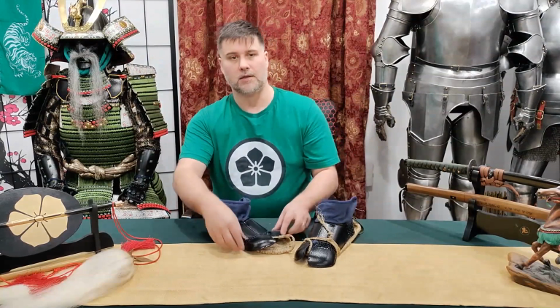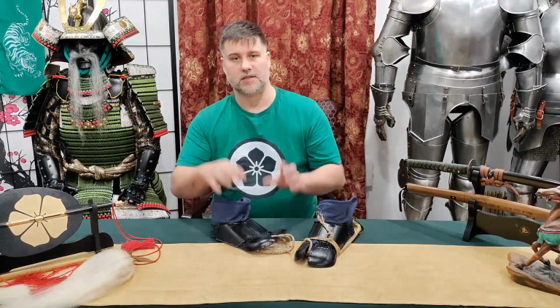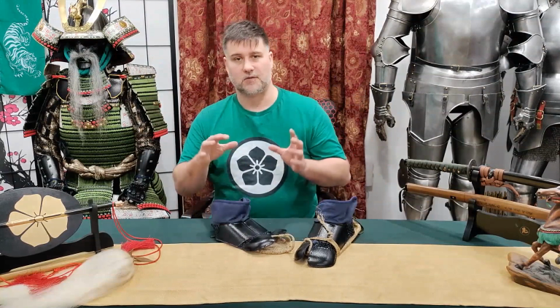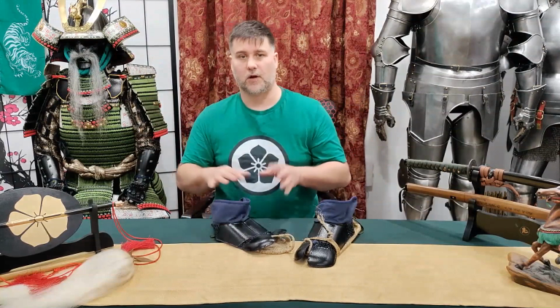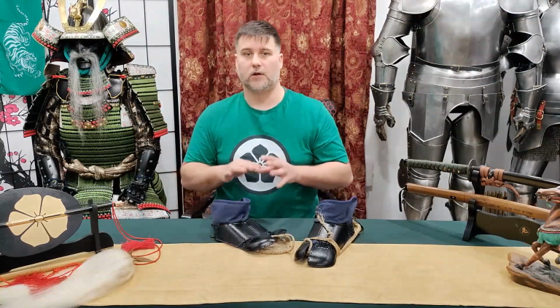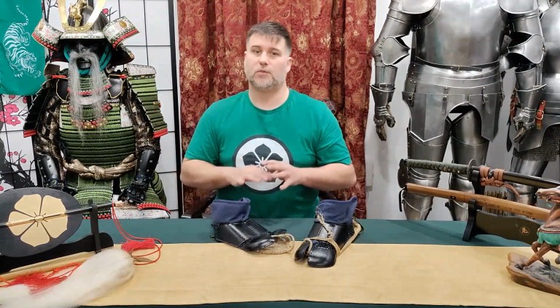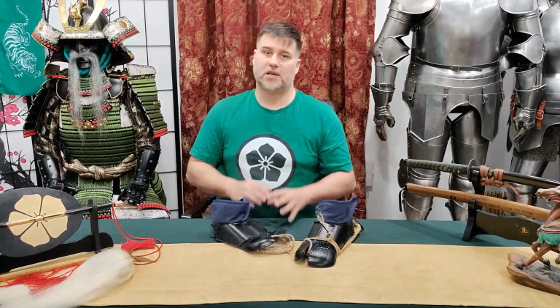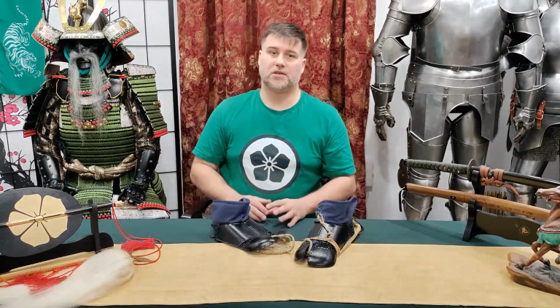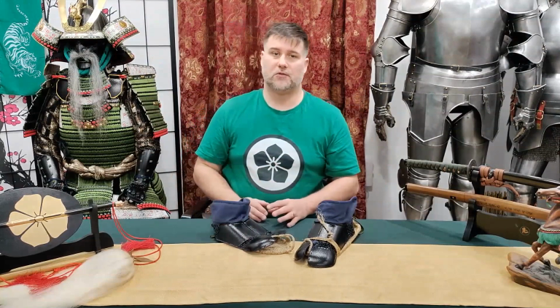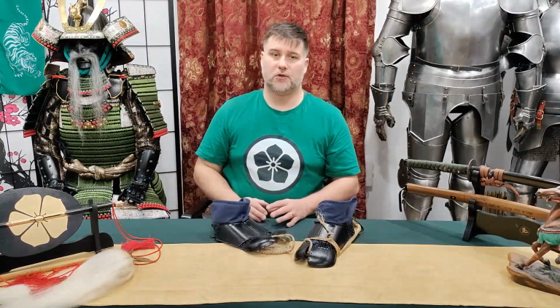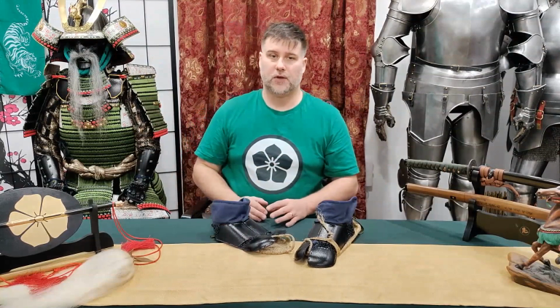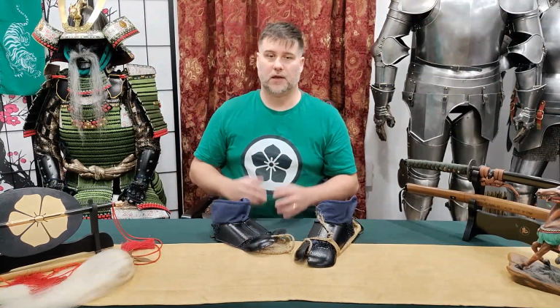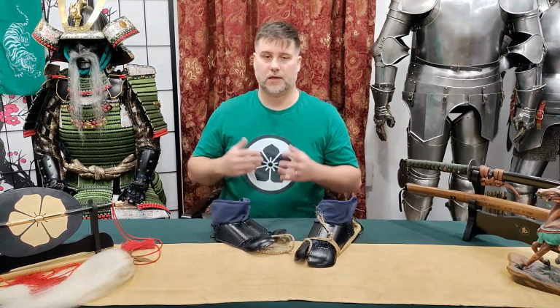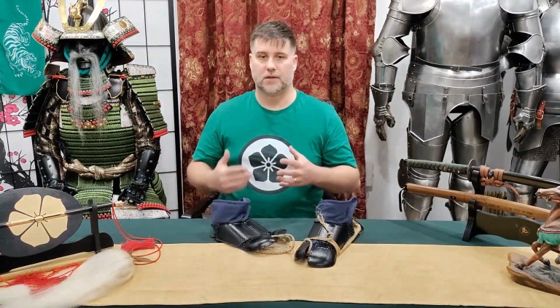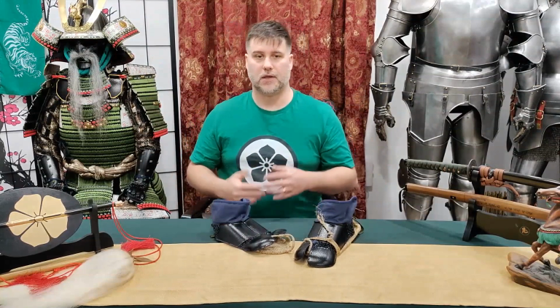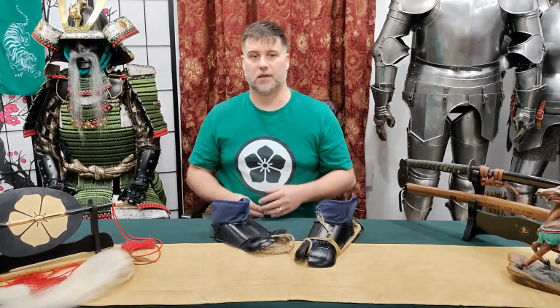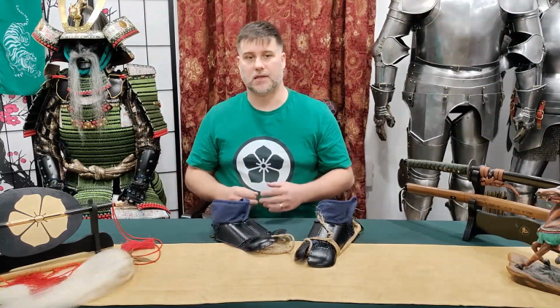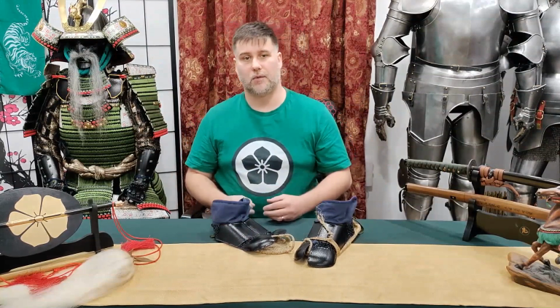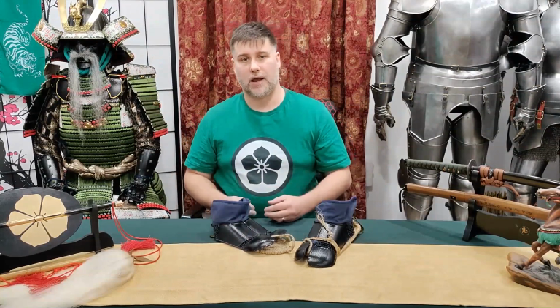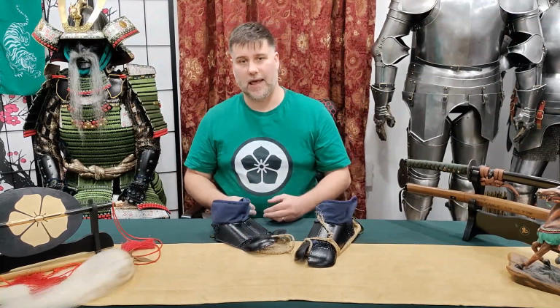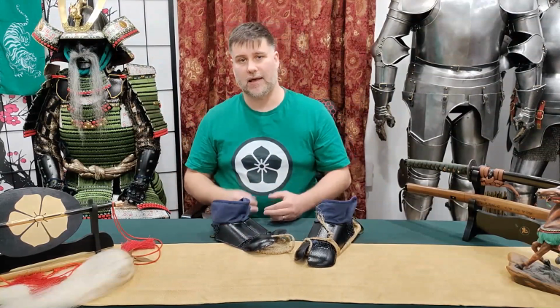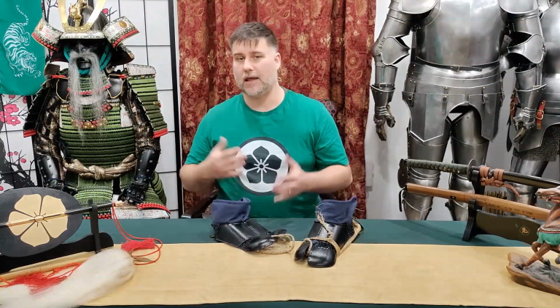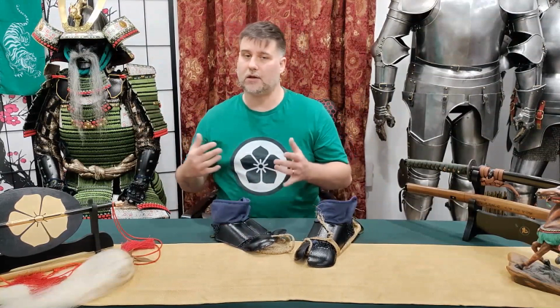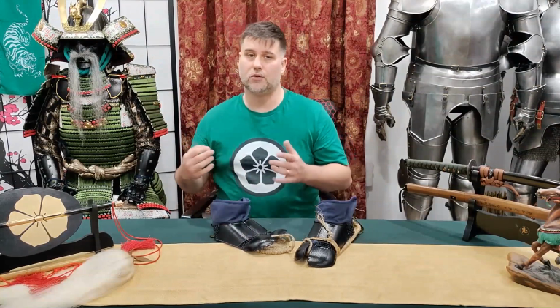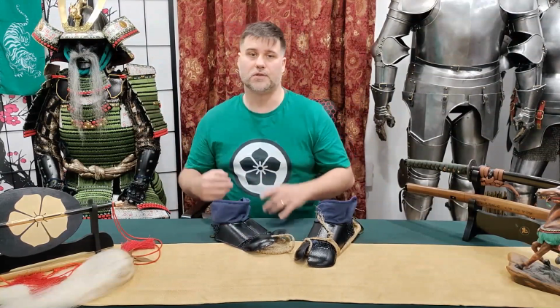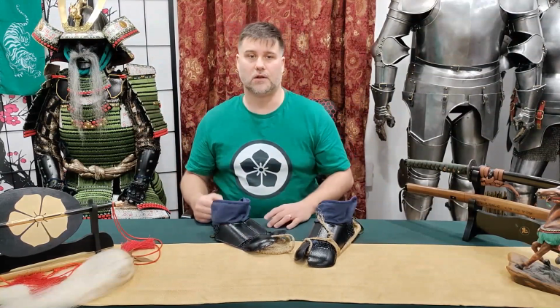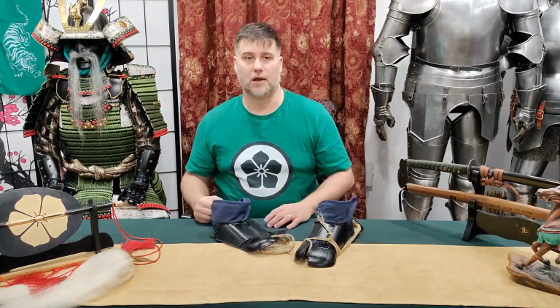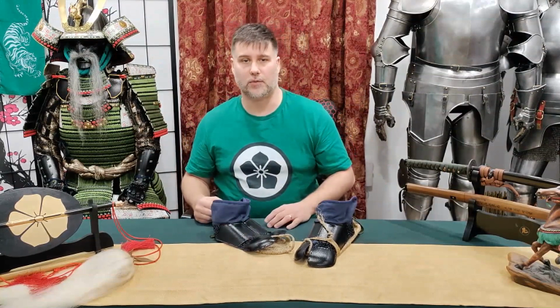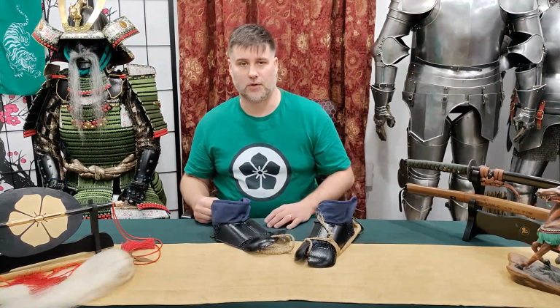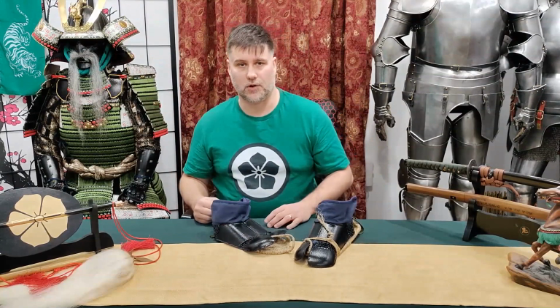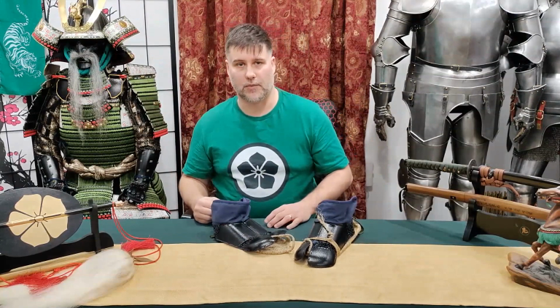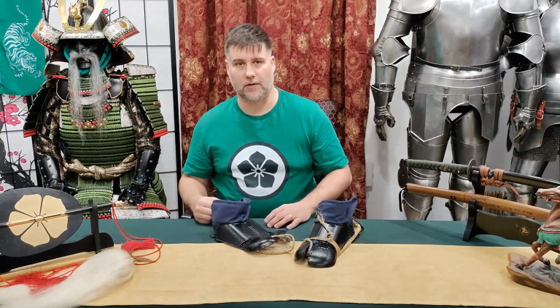This is very good protection for the feet, and it's something that the samurai had and used that a lot of people don't know about.